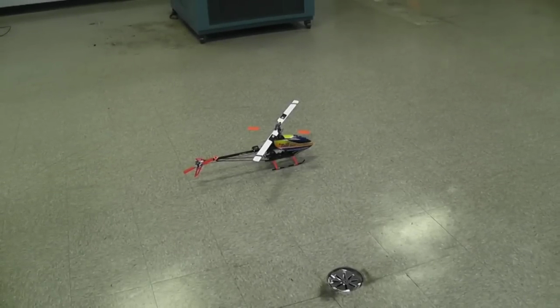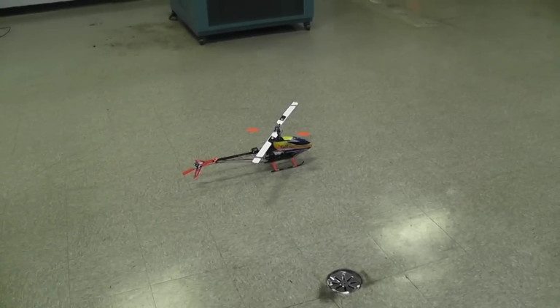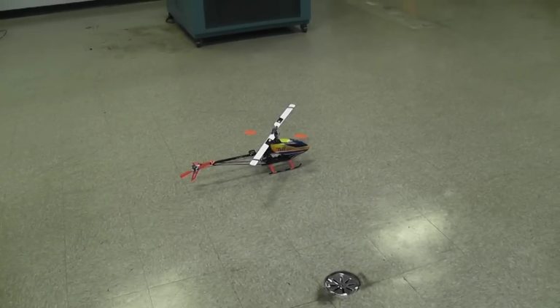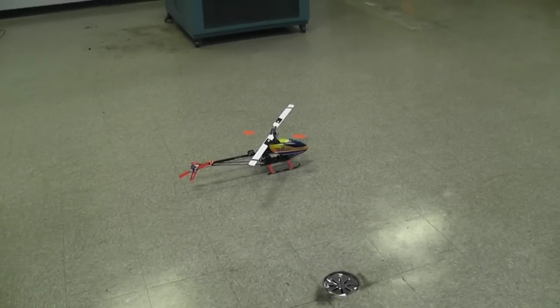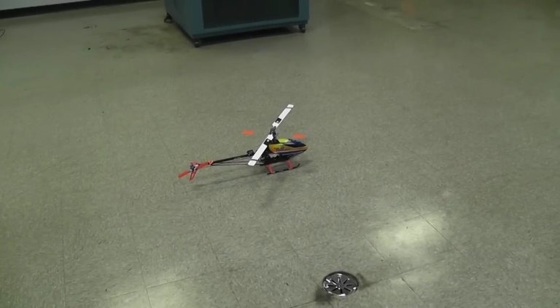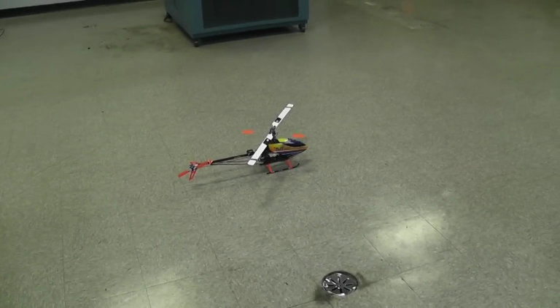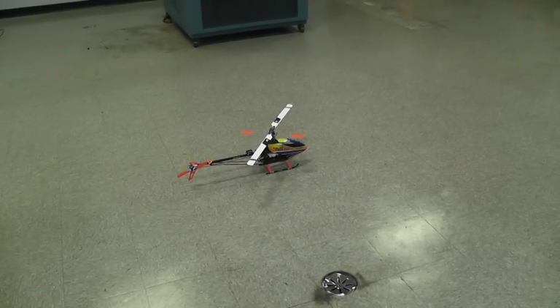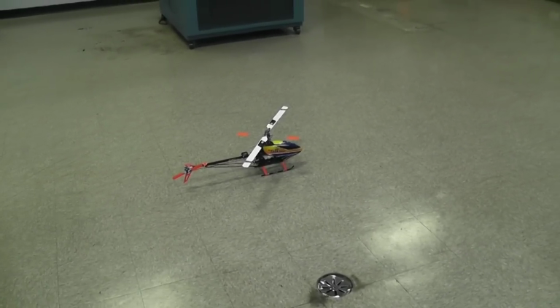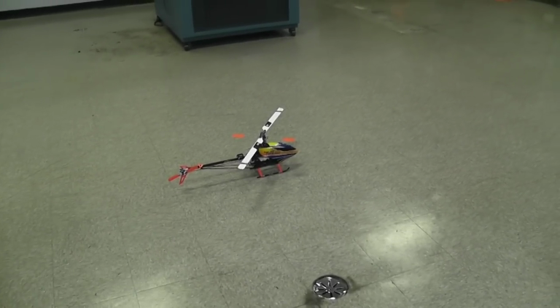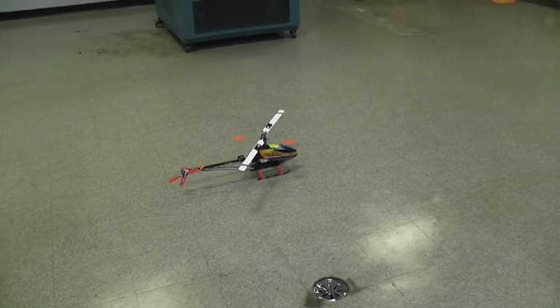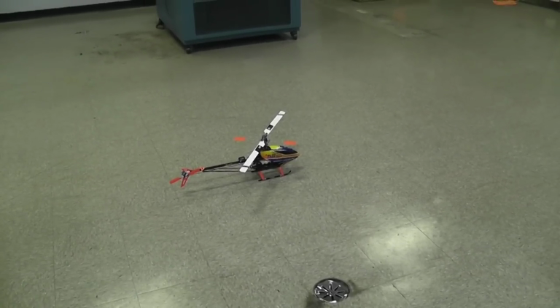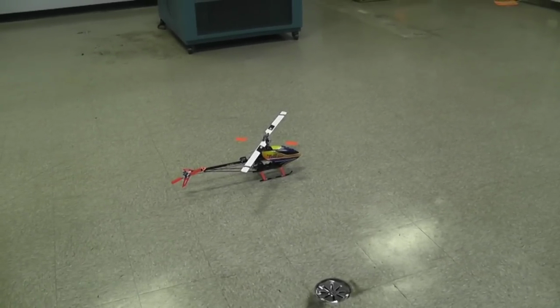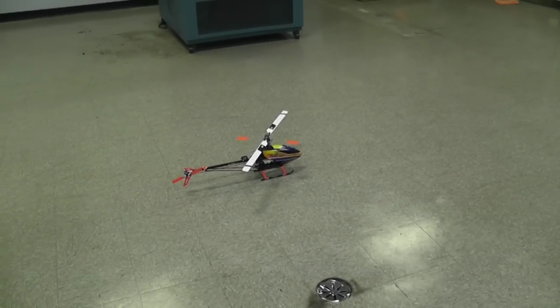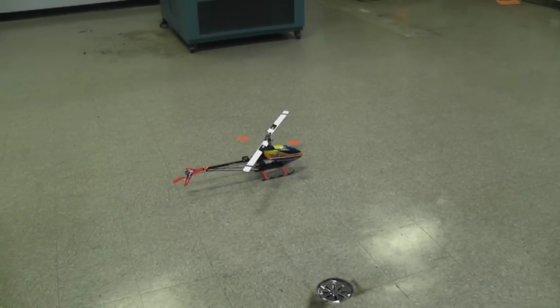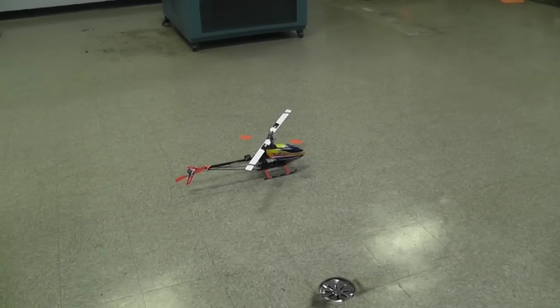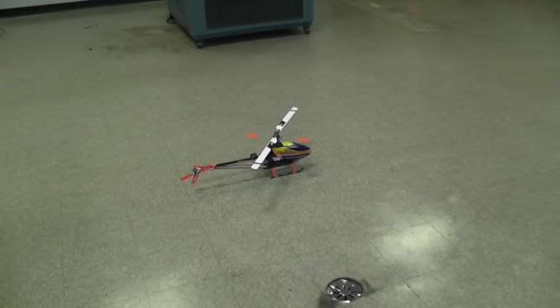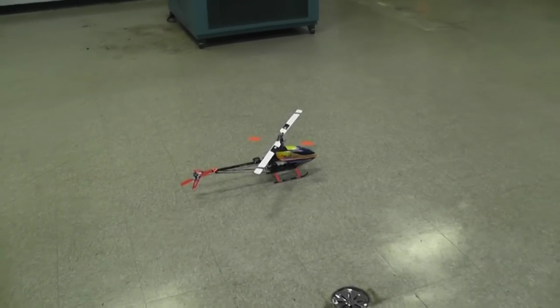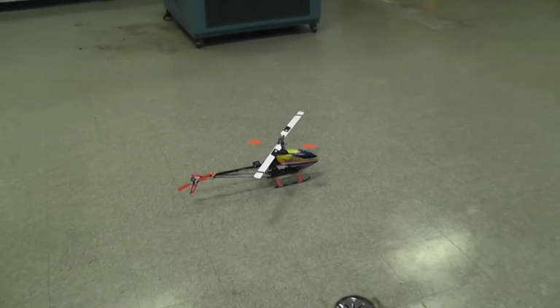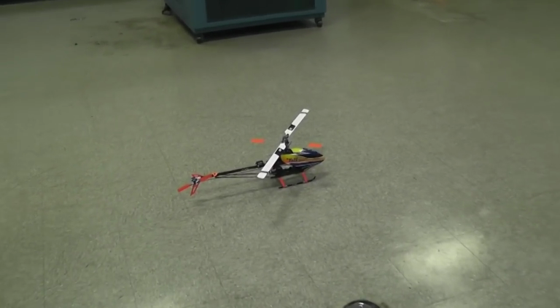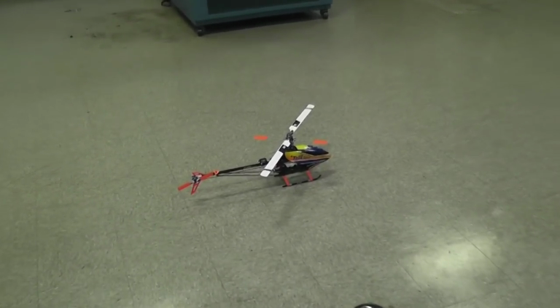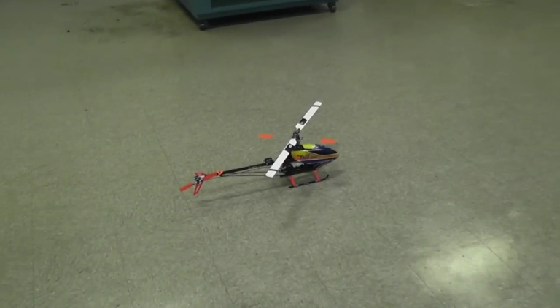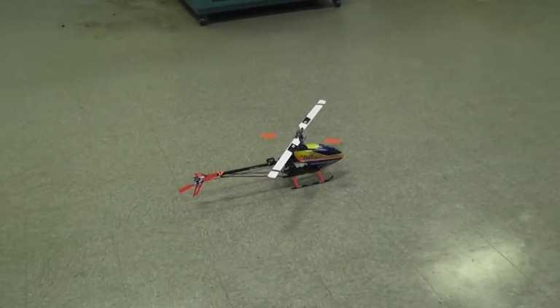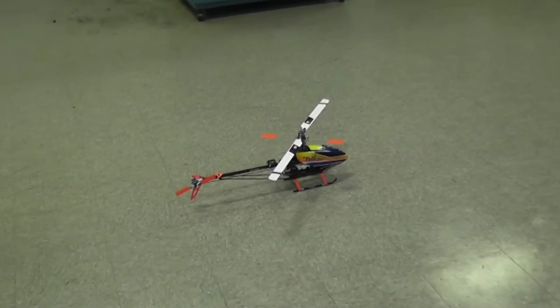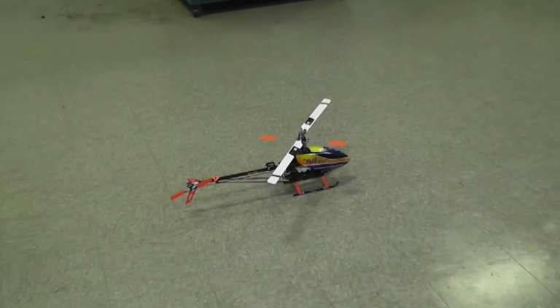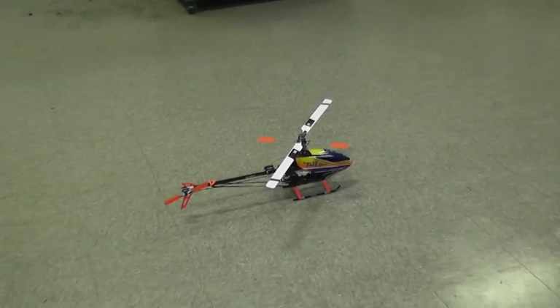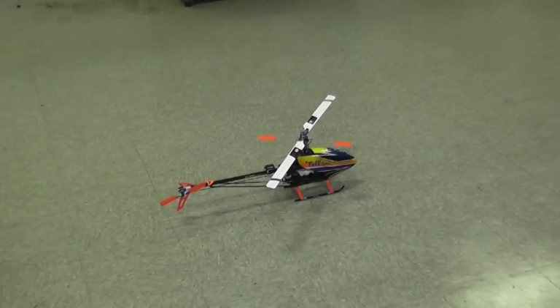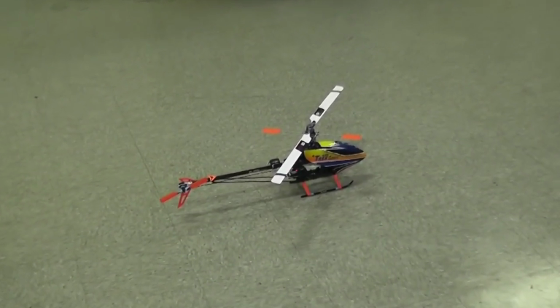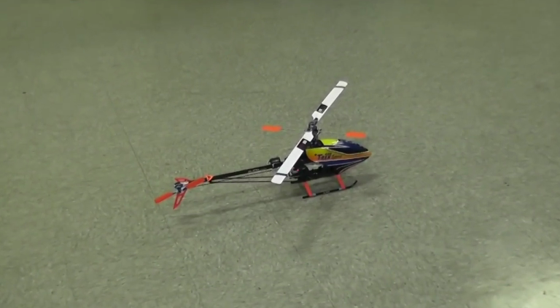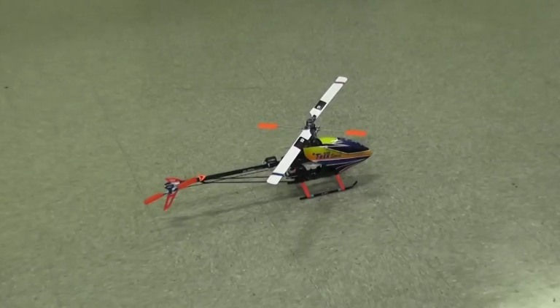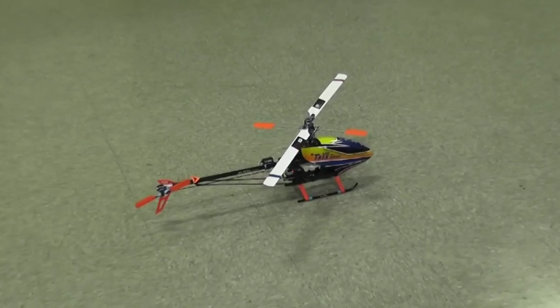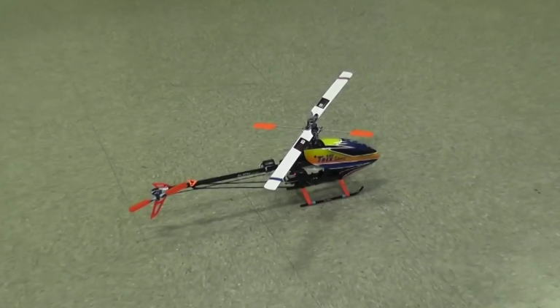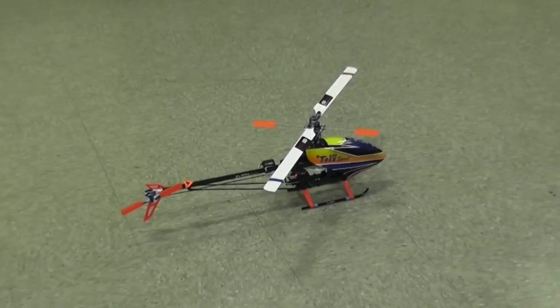Okay, here we are. We're ready to test it. I've got everything set to go. Let's spin it up and see what it does.